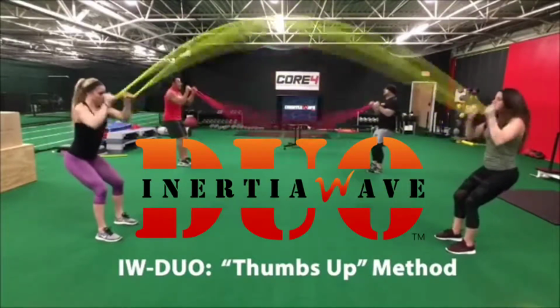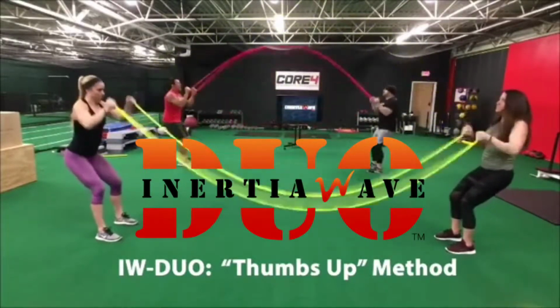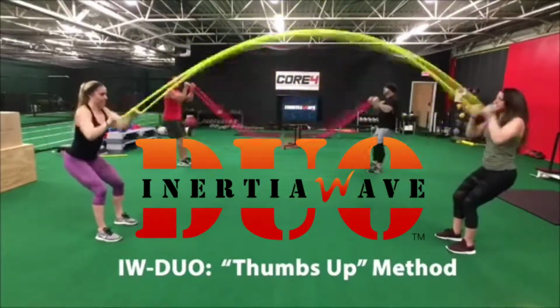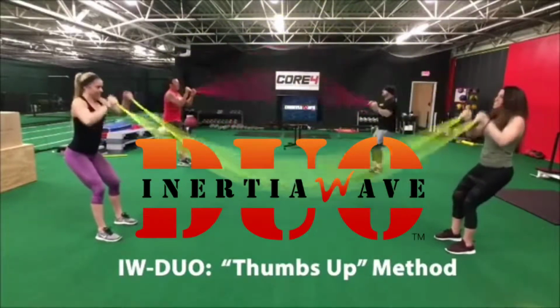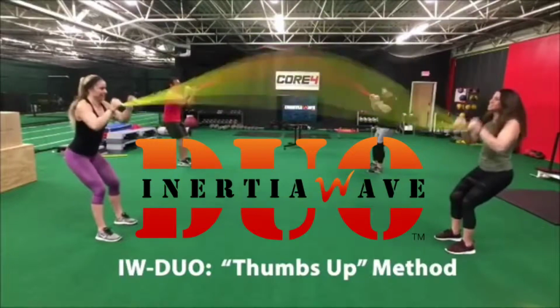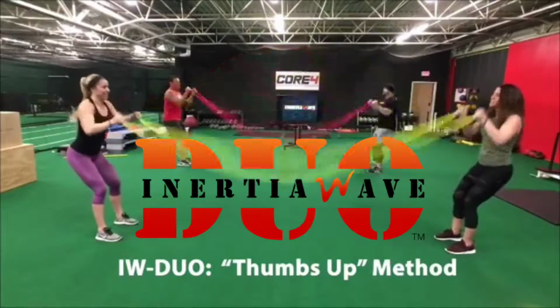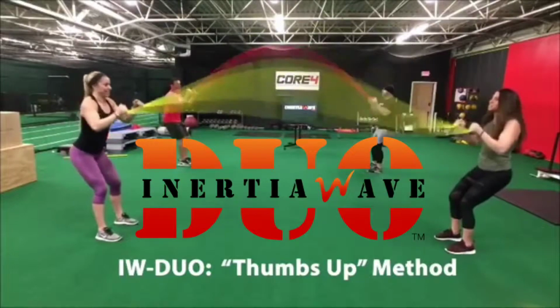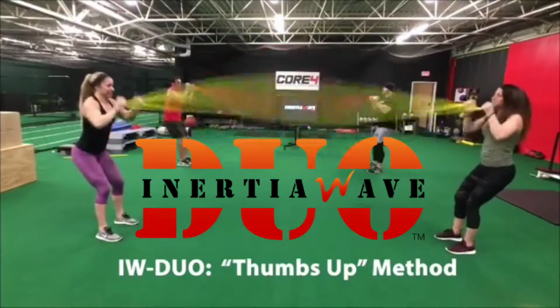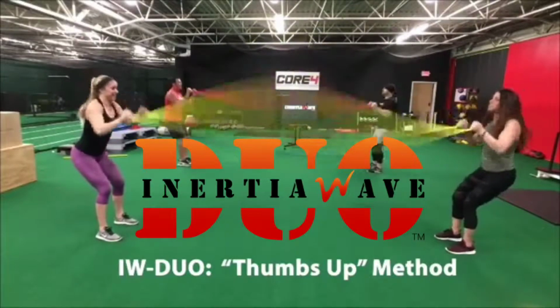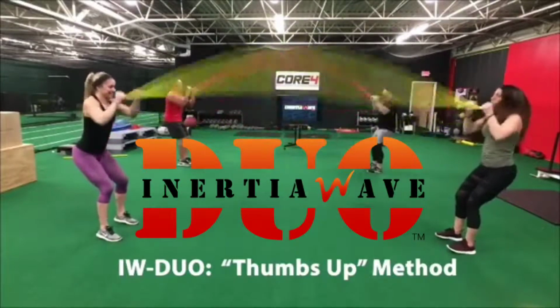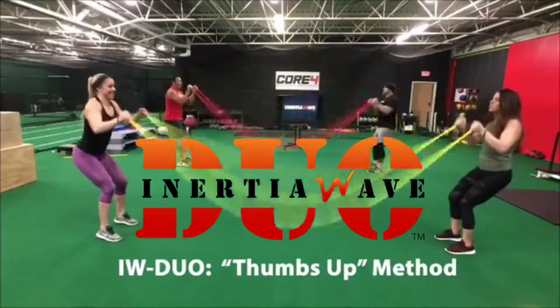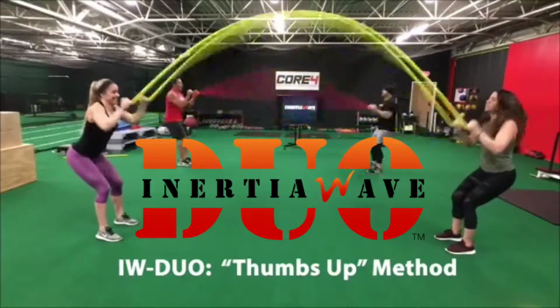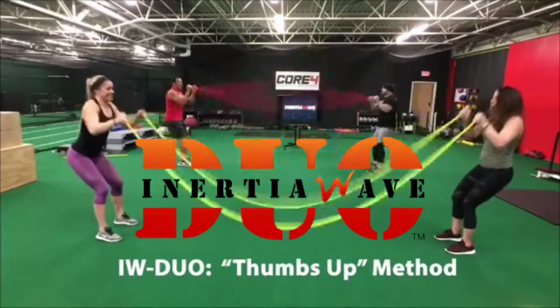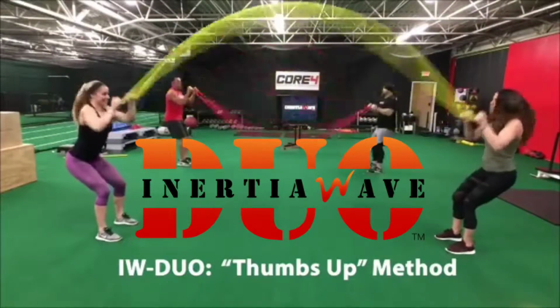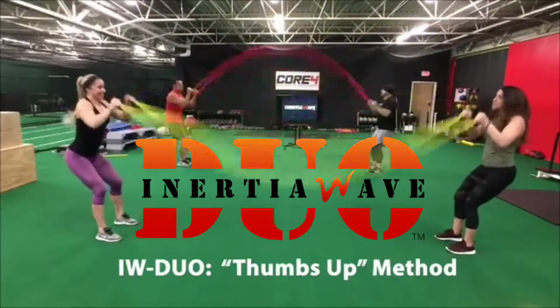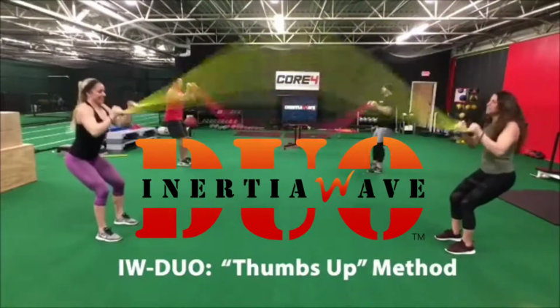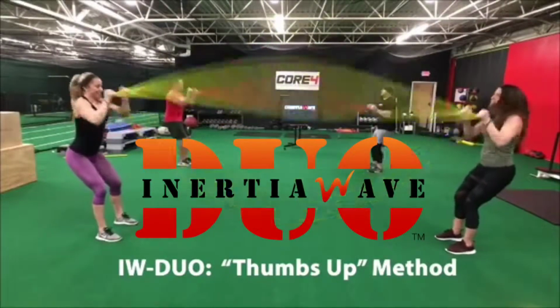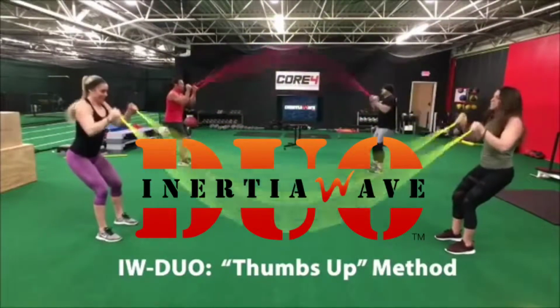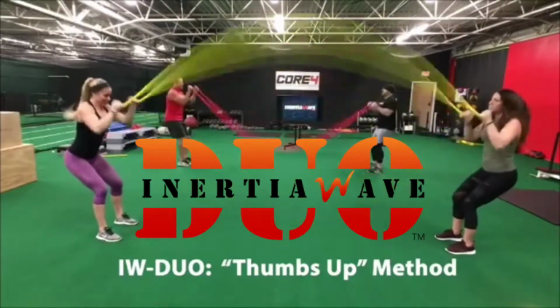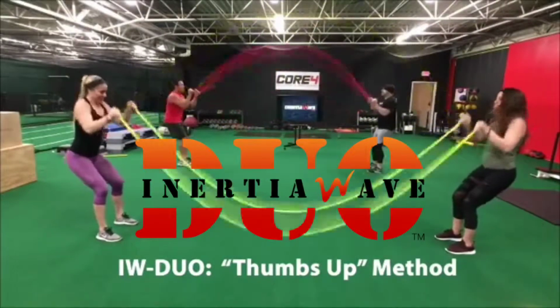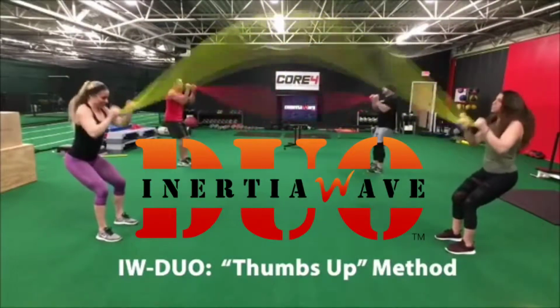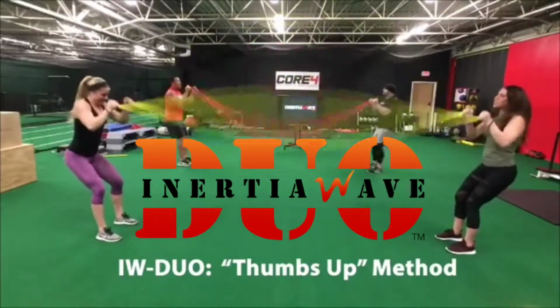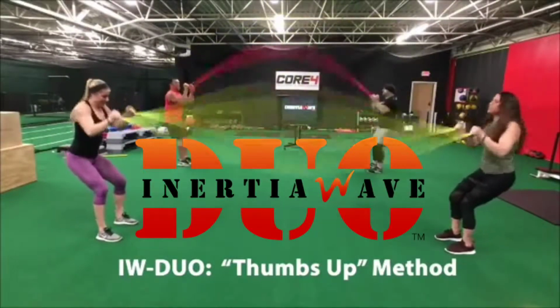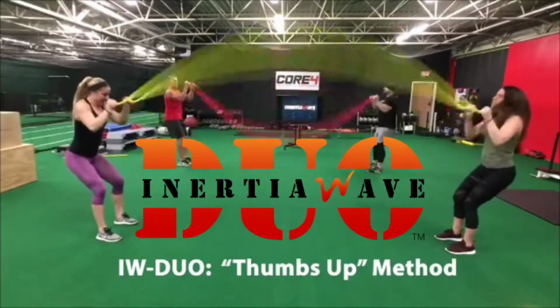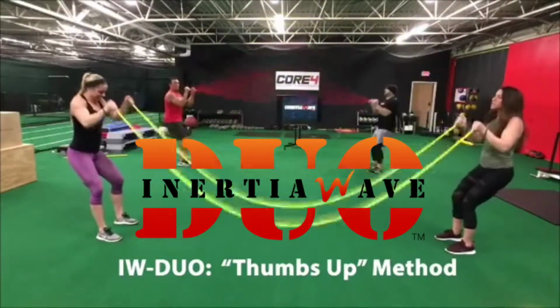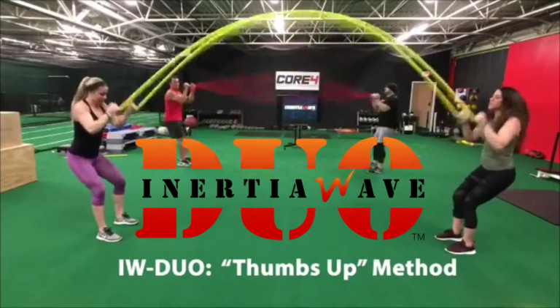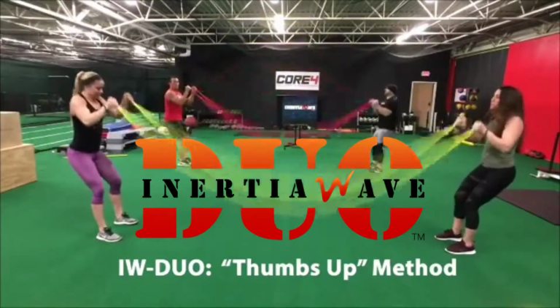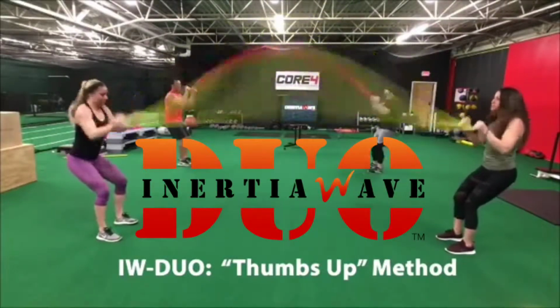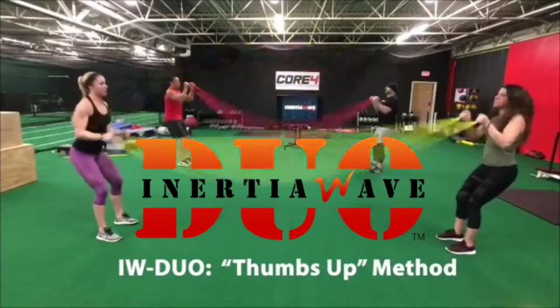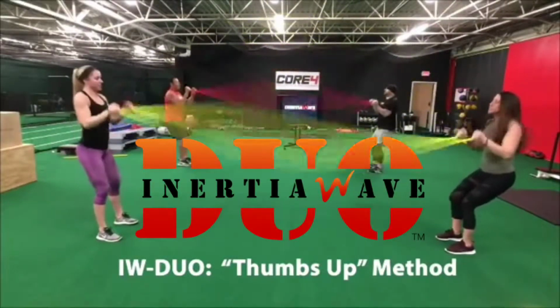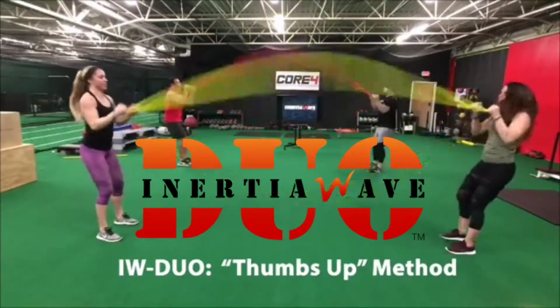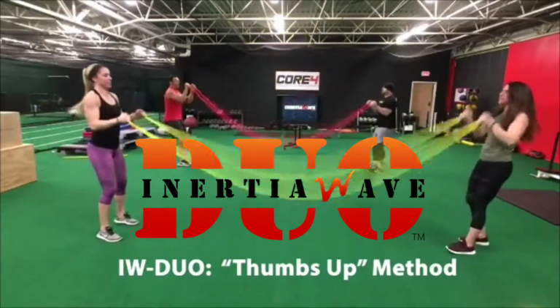Verbally communicate to each other to become the wave maker main anchor. Switching the roles.